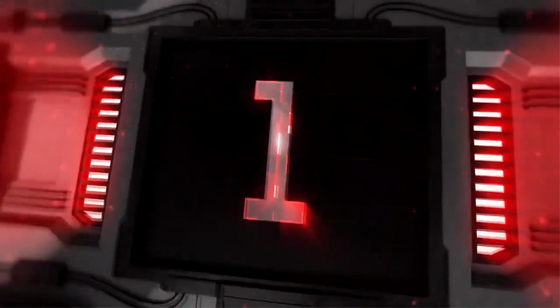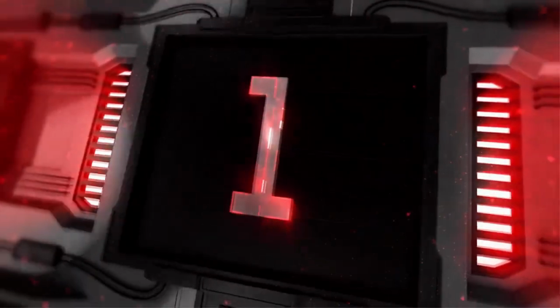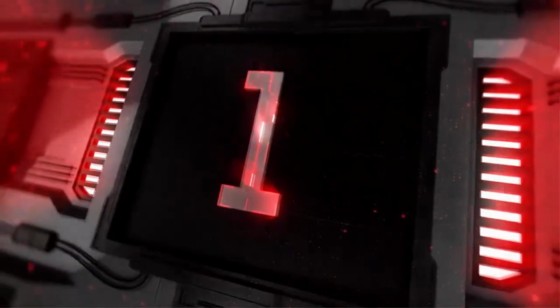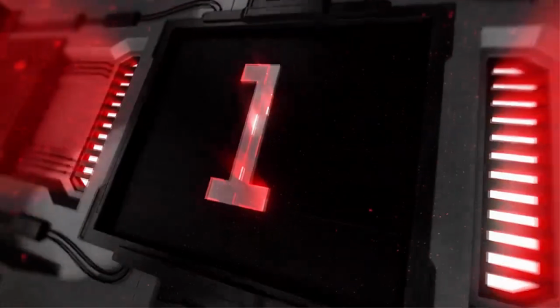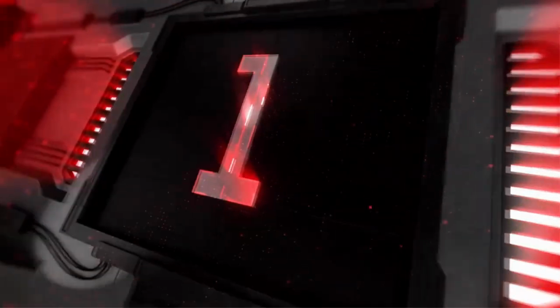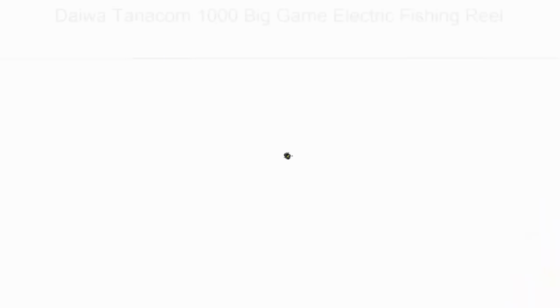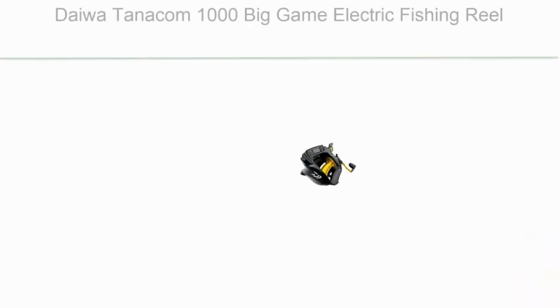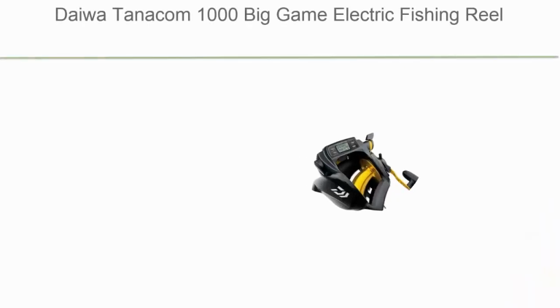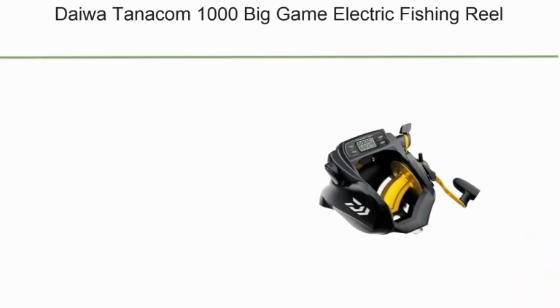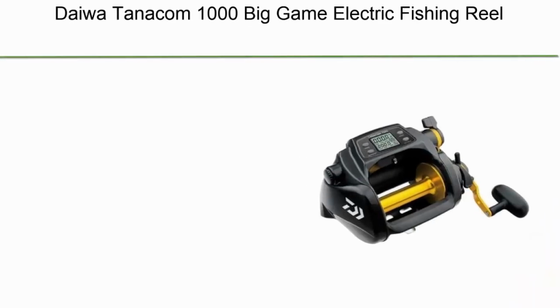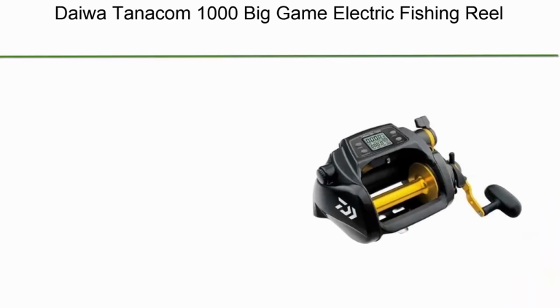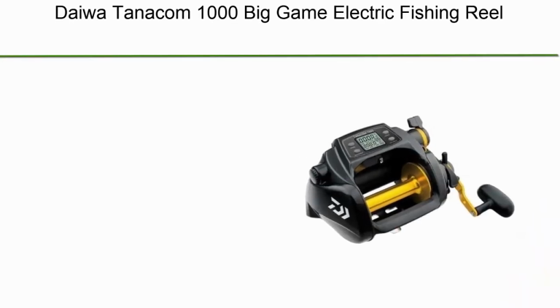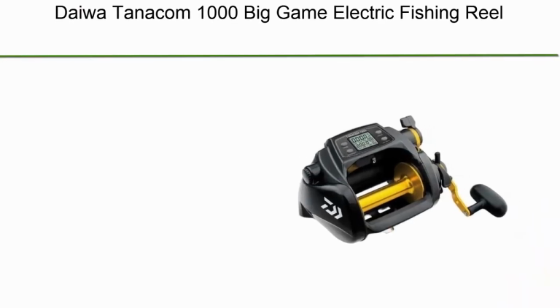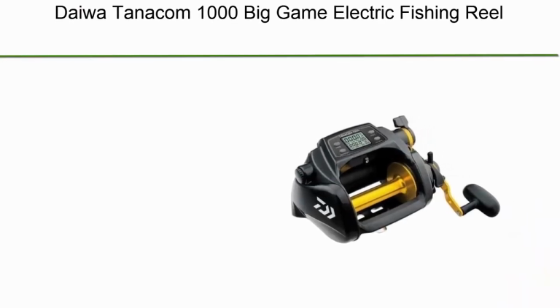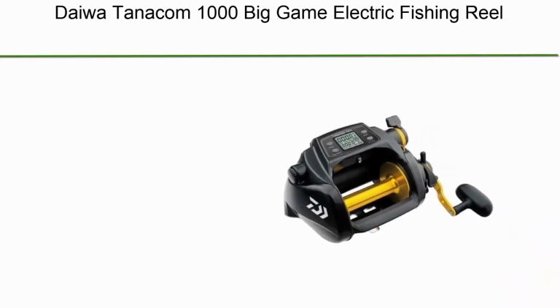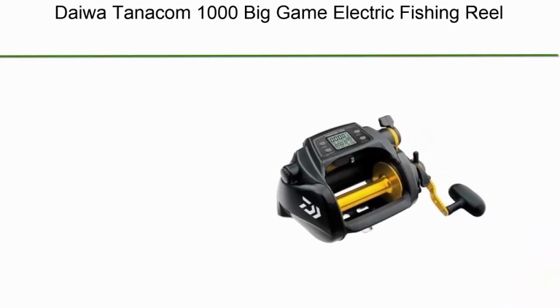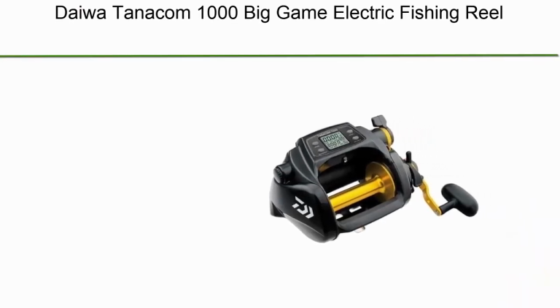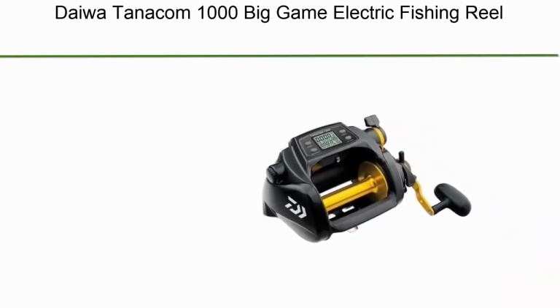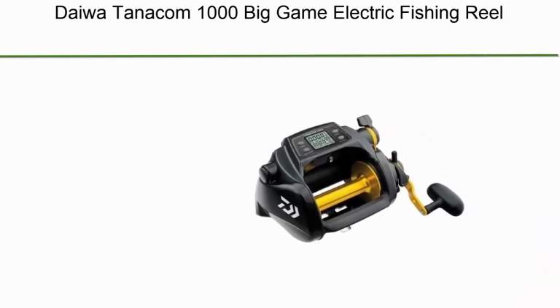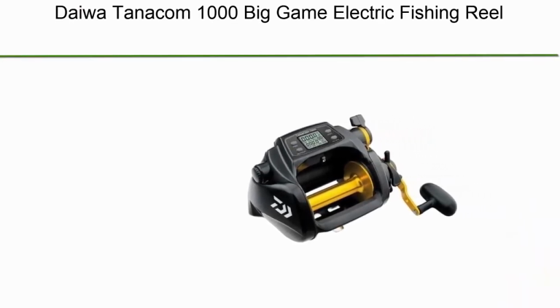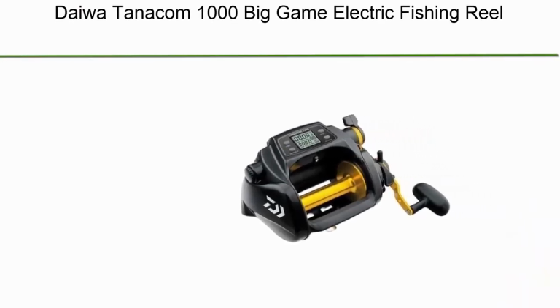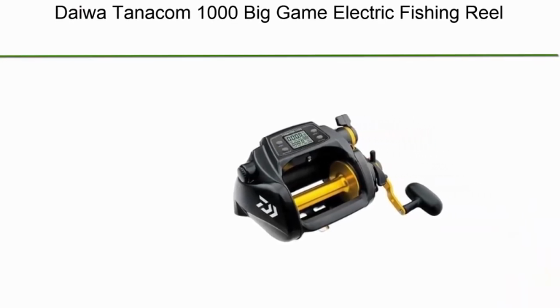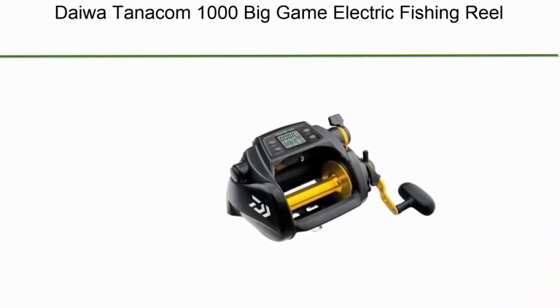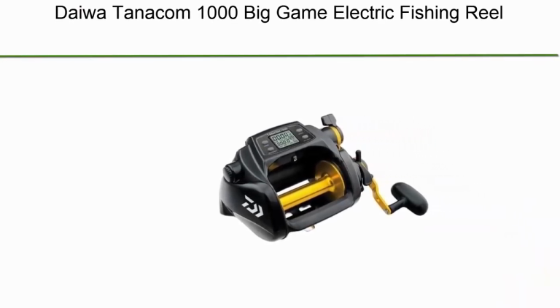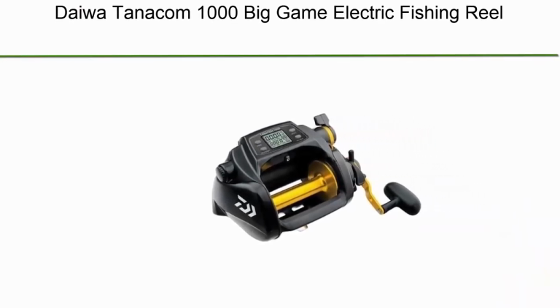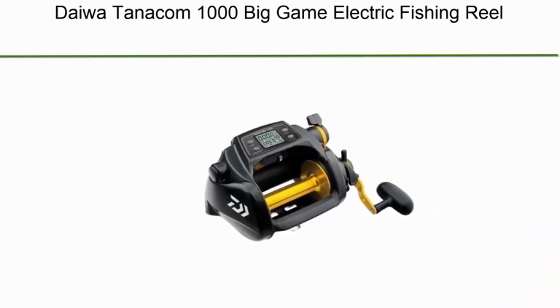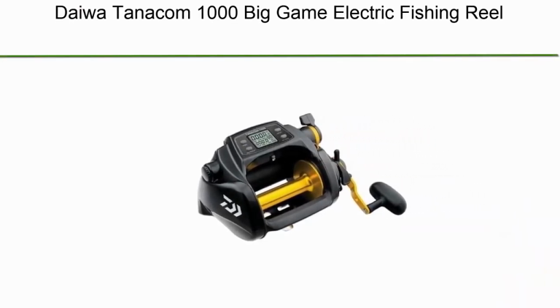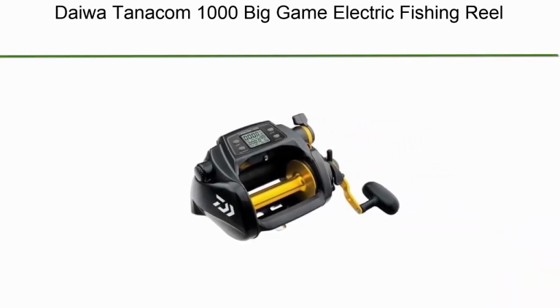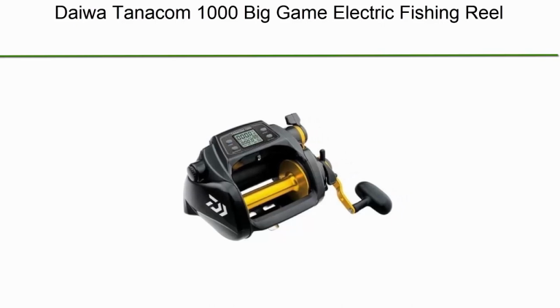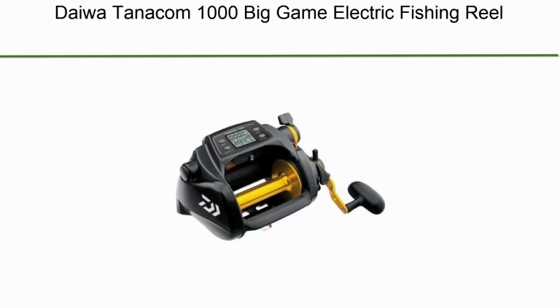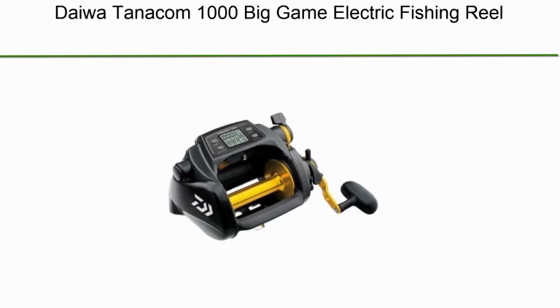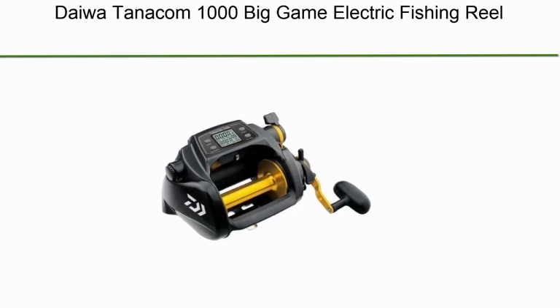Top 1: Daiwa Tanacom 1000 Big Game Electric Fishing Reel.